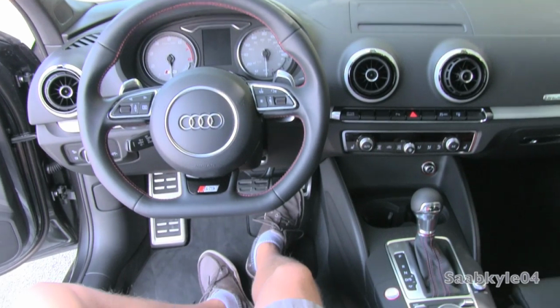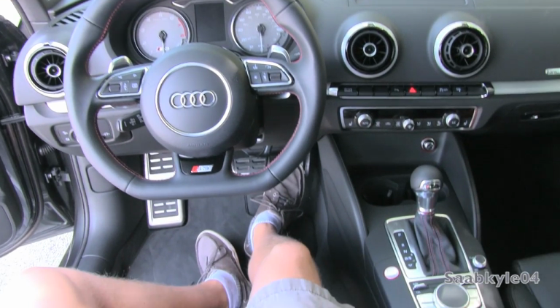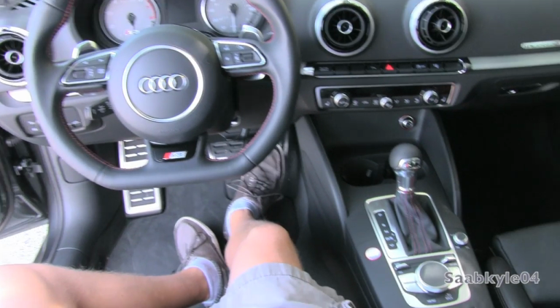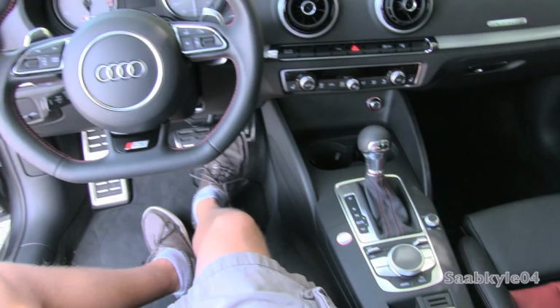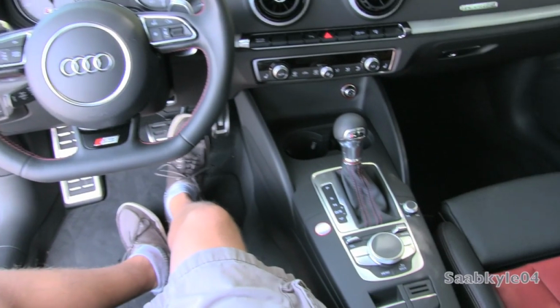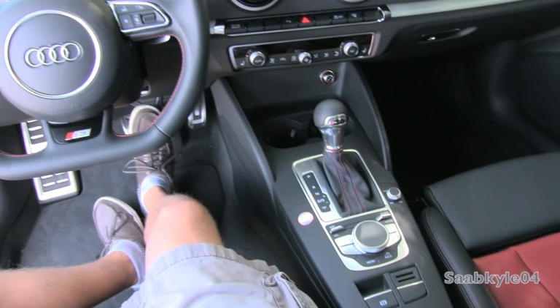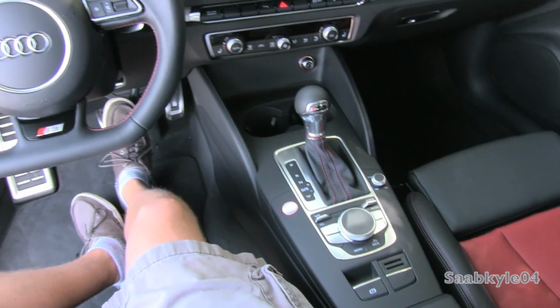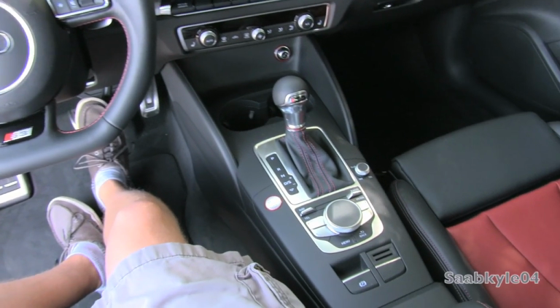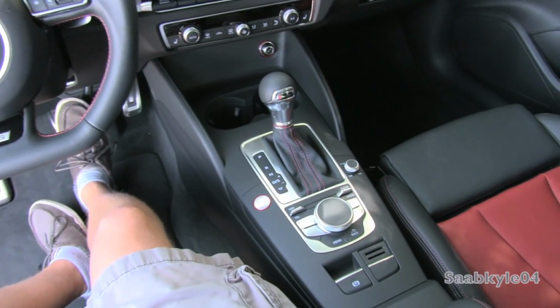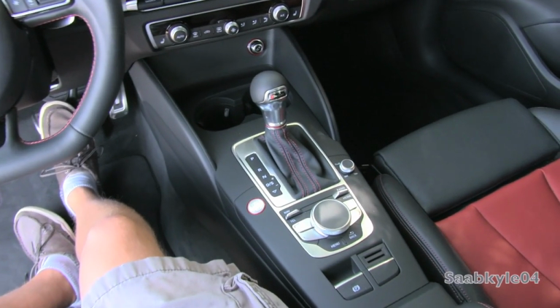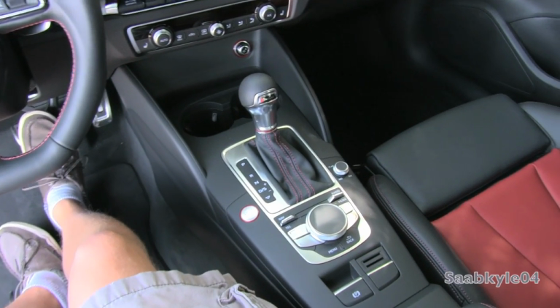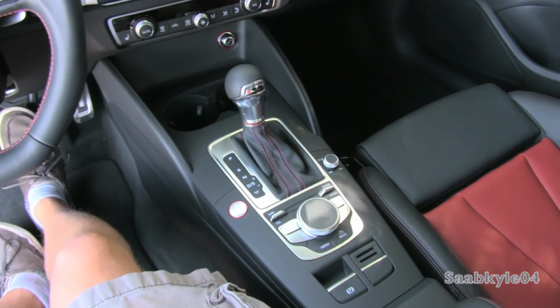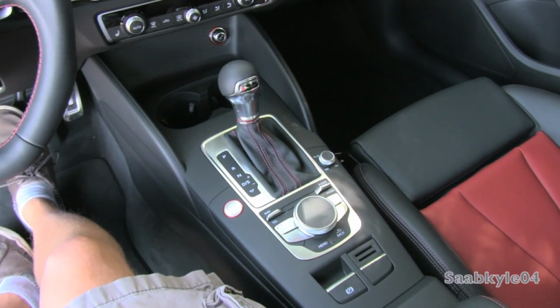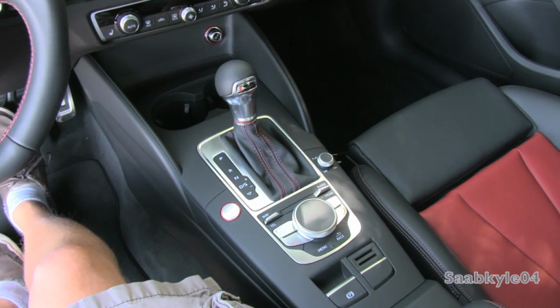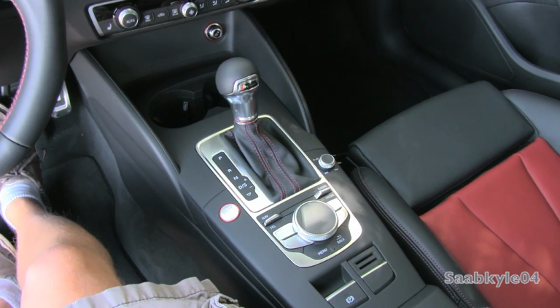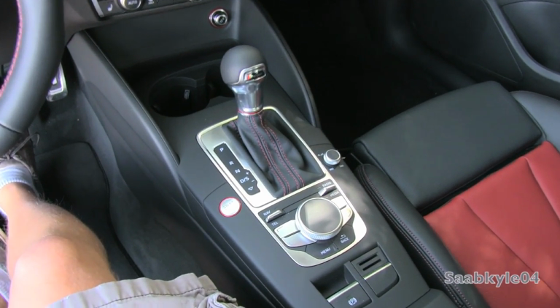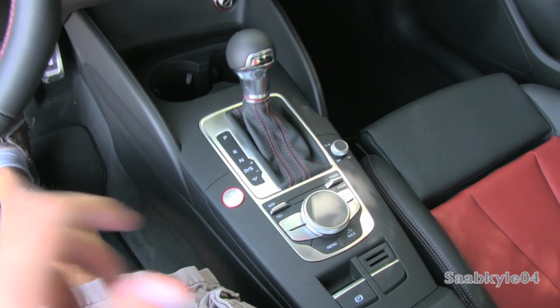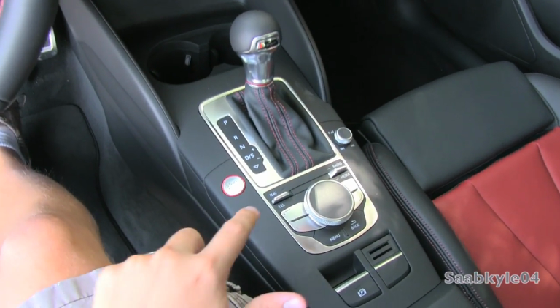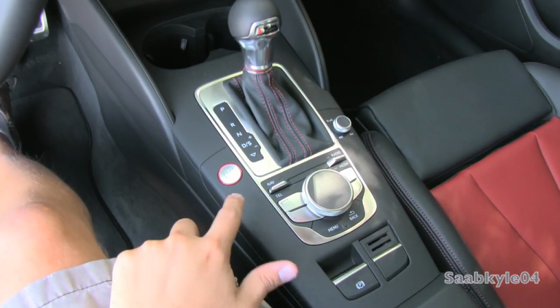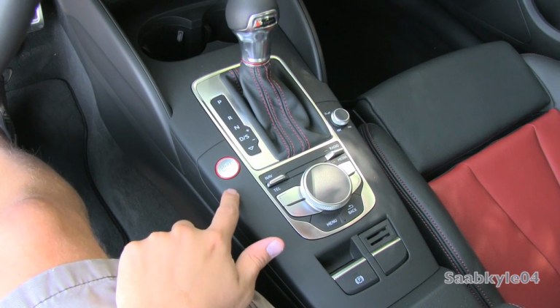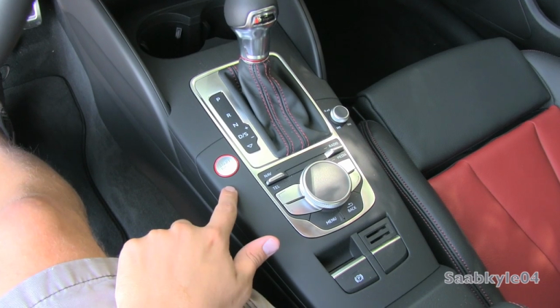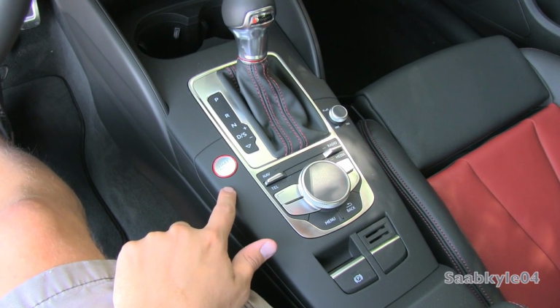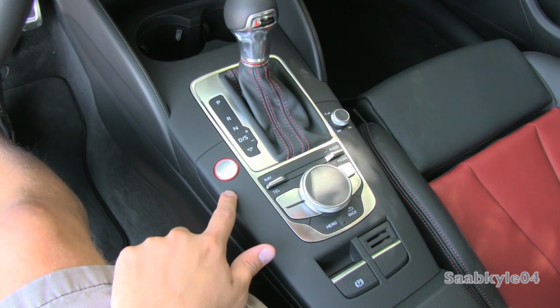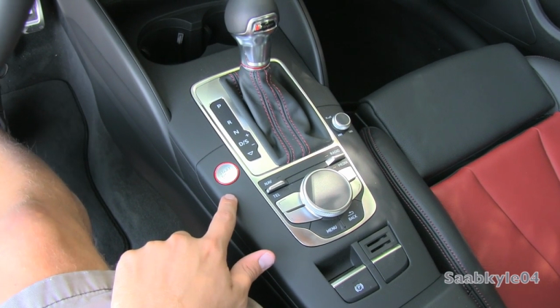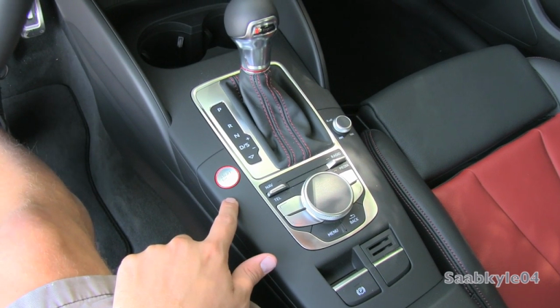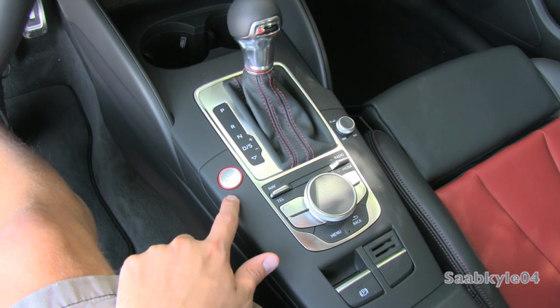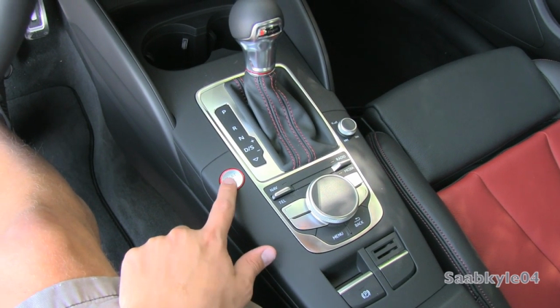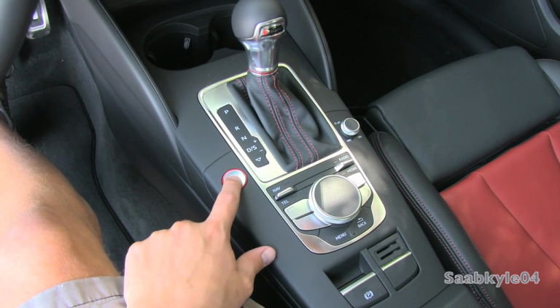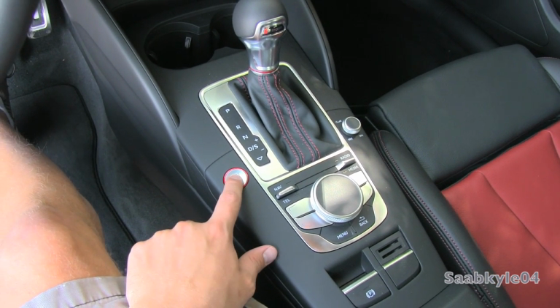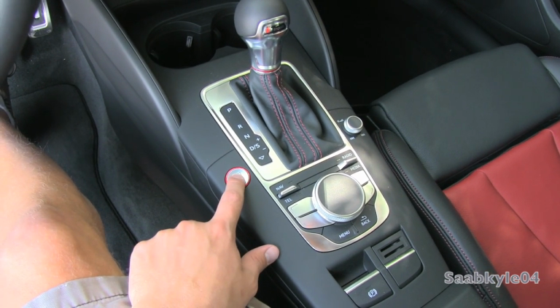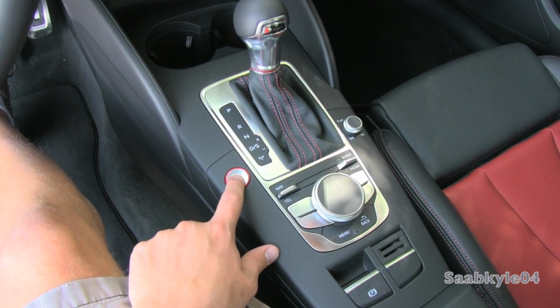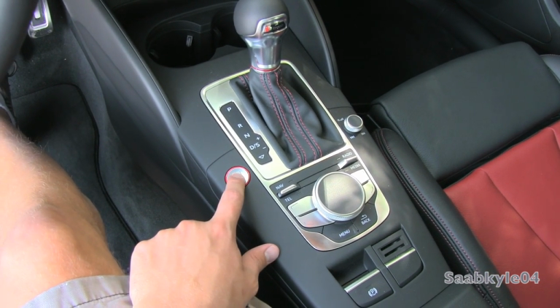To start the S3 you also have a remote push button ignition located in the center console by this red accented ring. Just put your foot on the brake and hit the button to start.